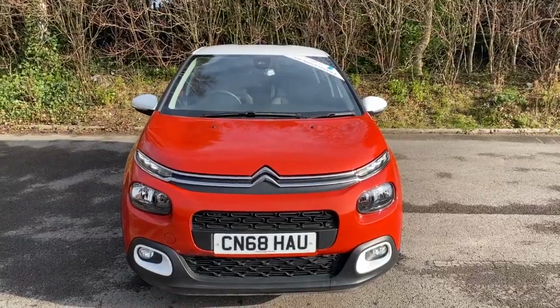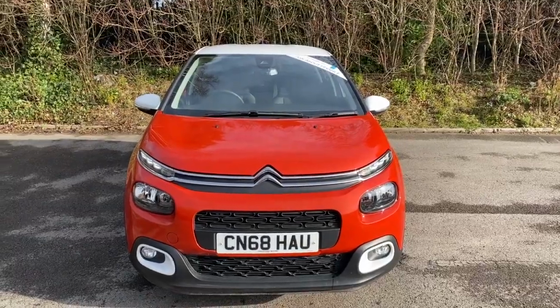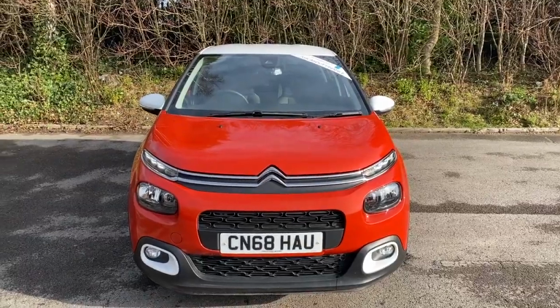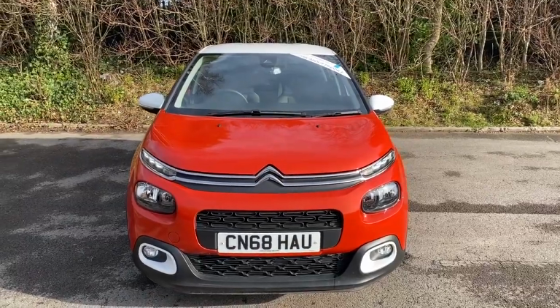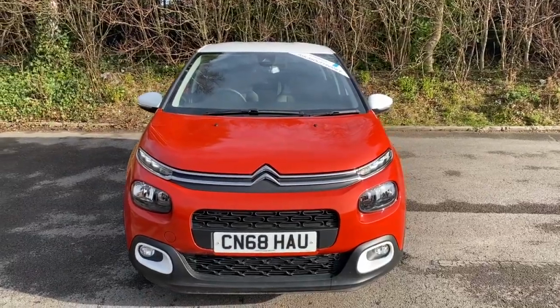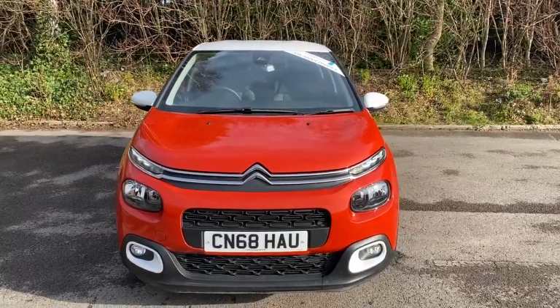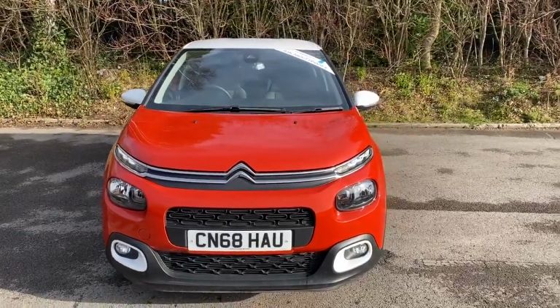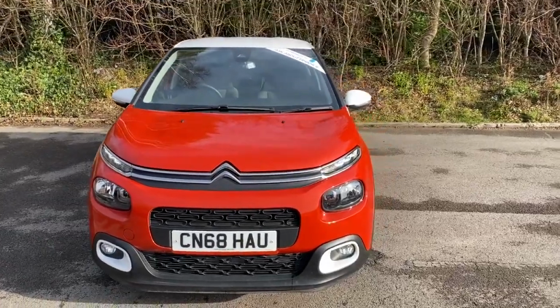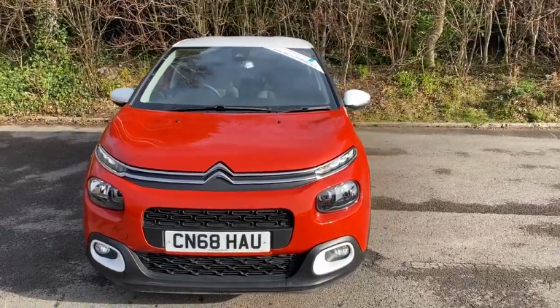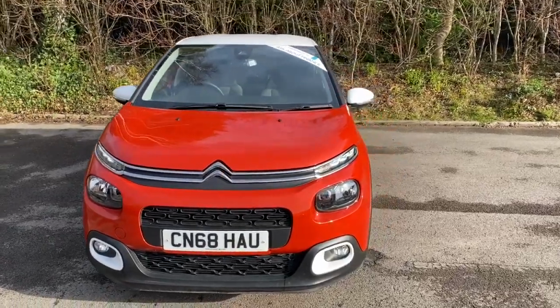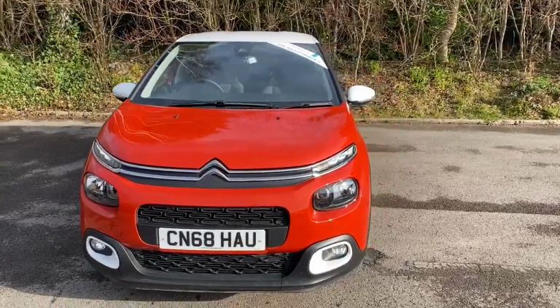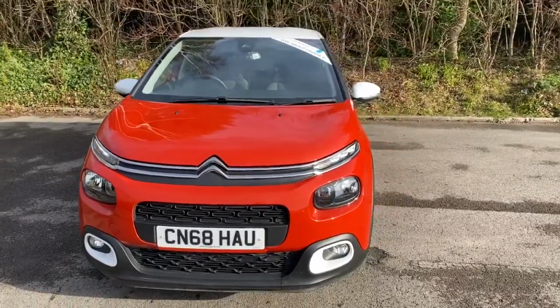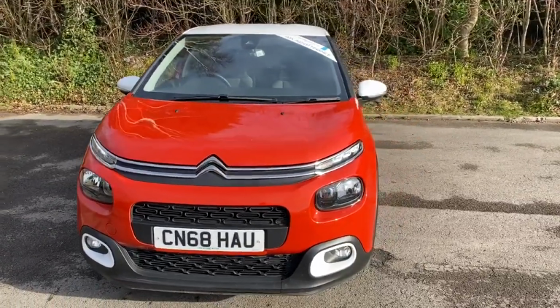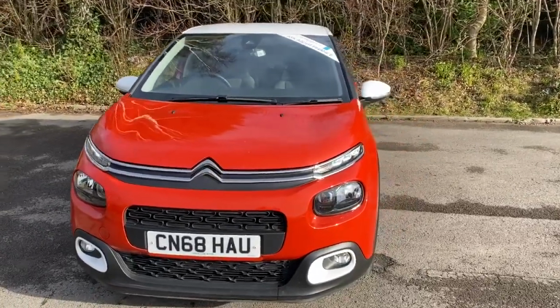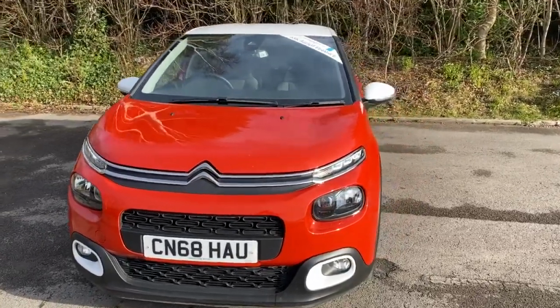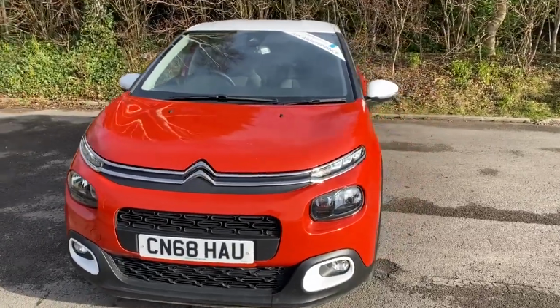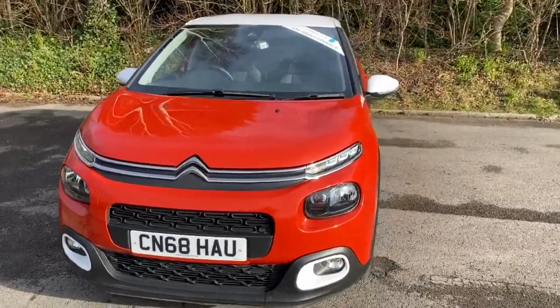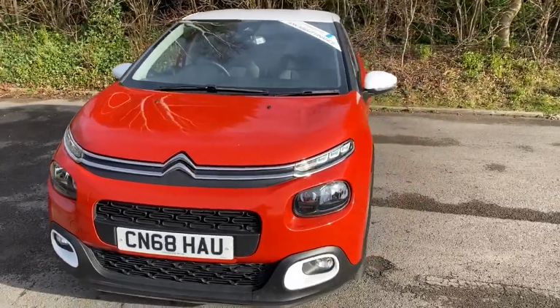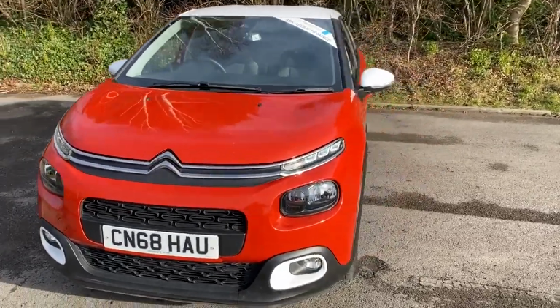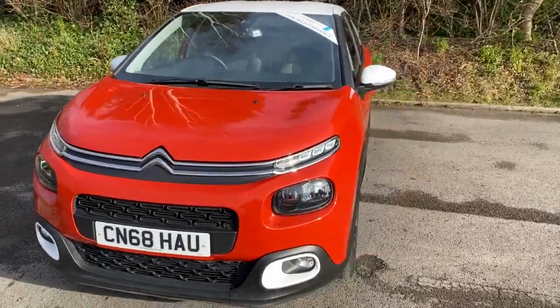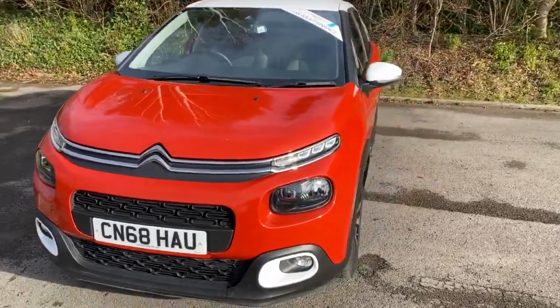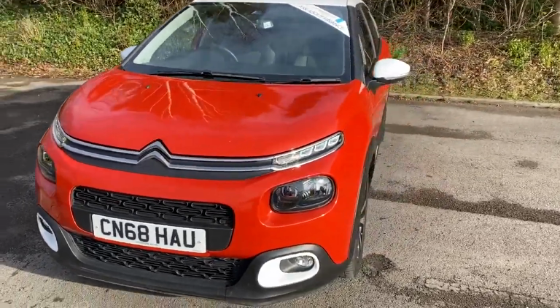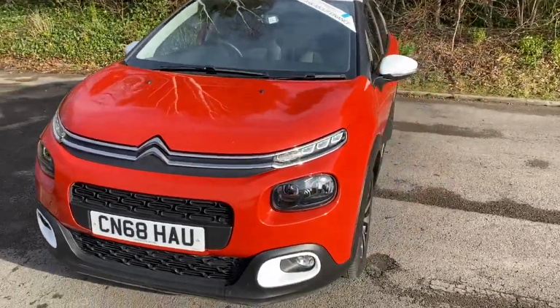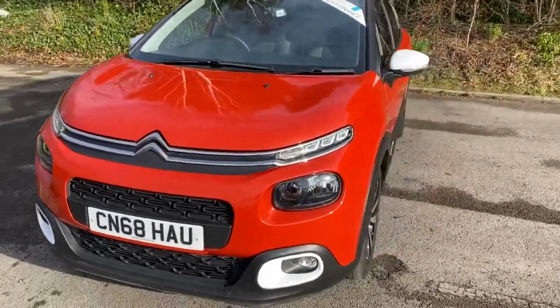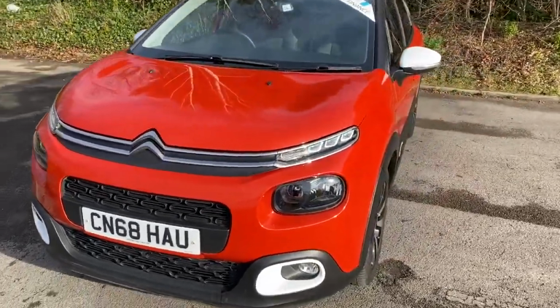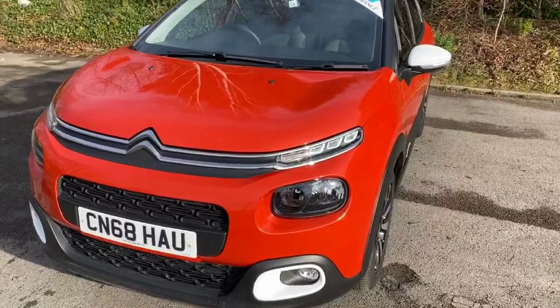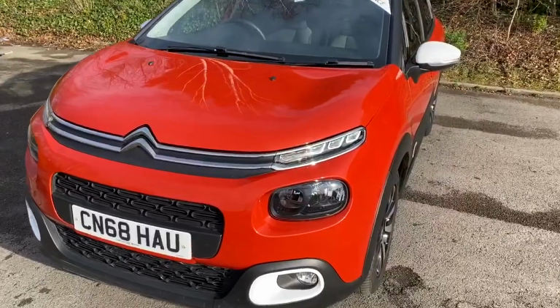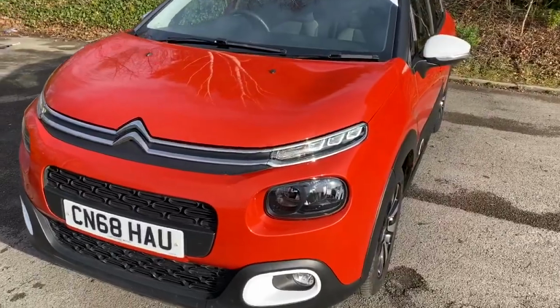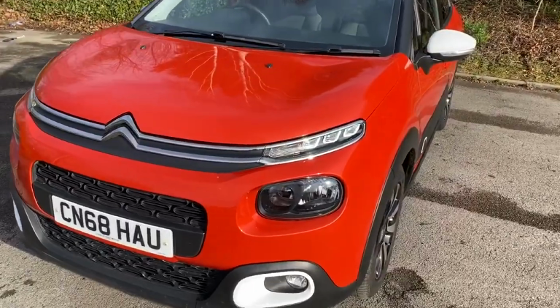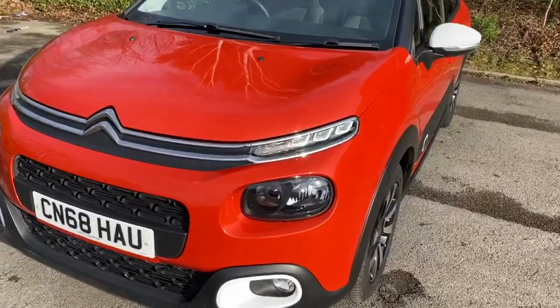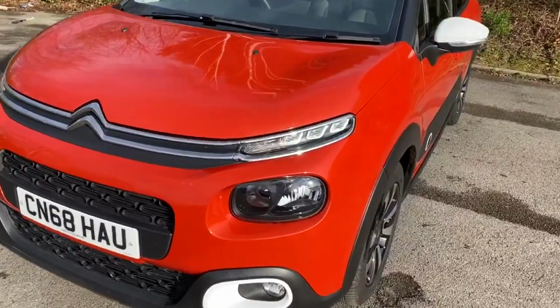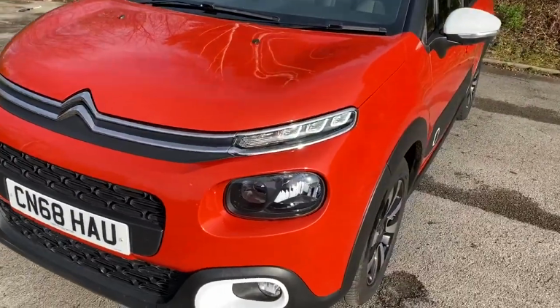Welcome to Pentagon Citroen at Lincoln Tritton Road. Here we have a 68-plate Citroen C3.